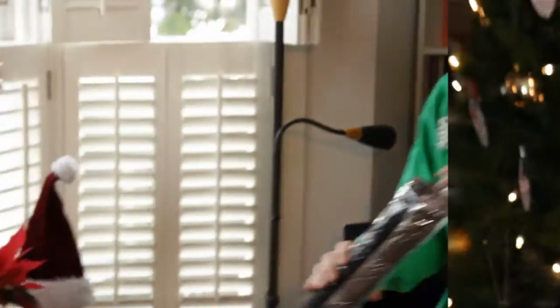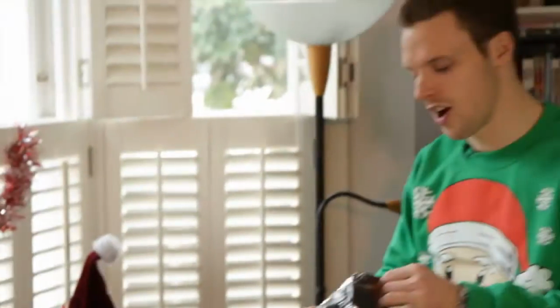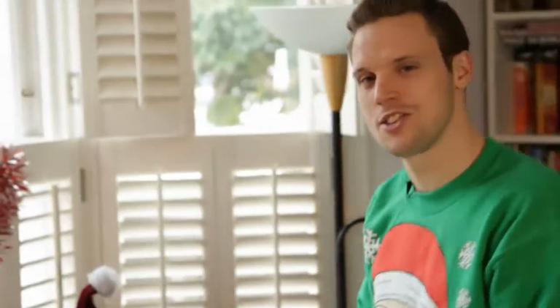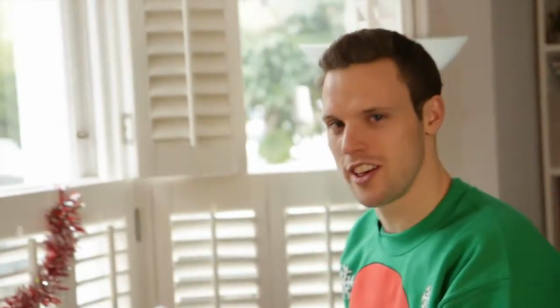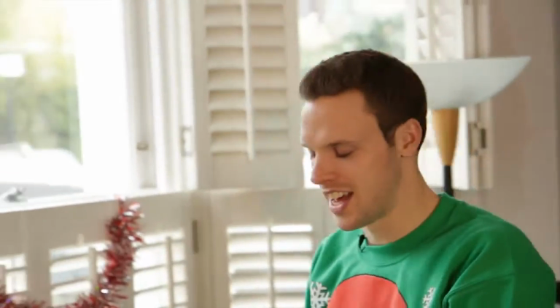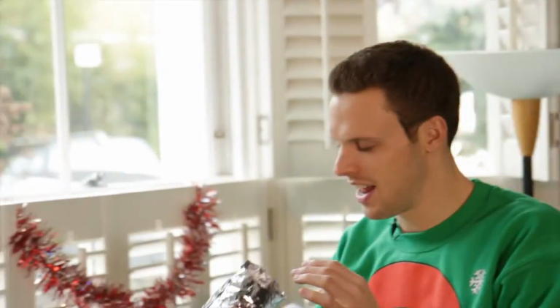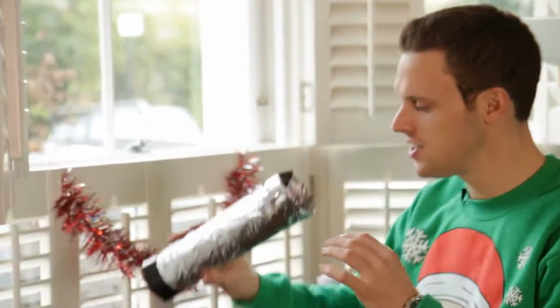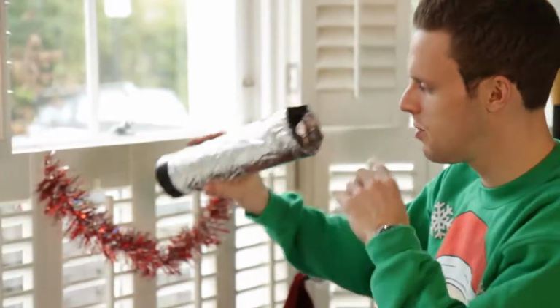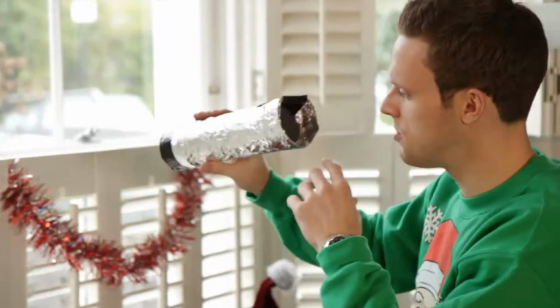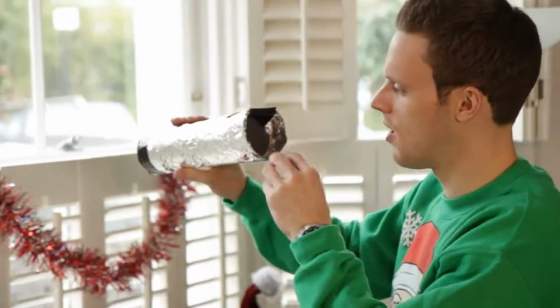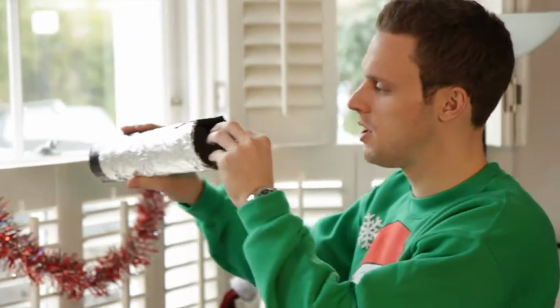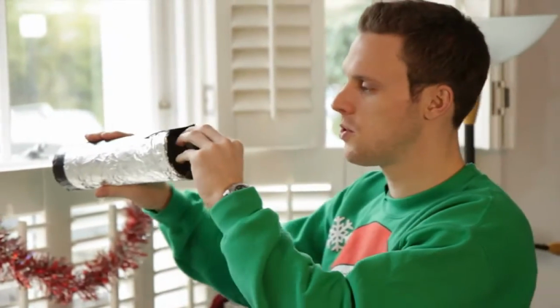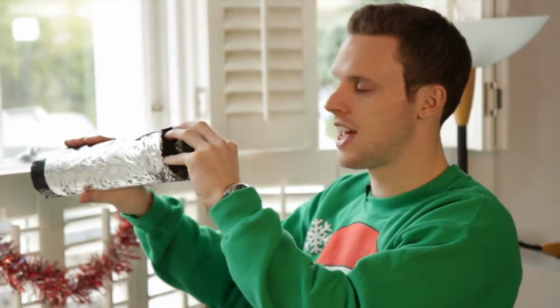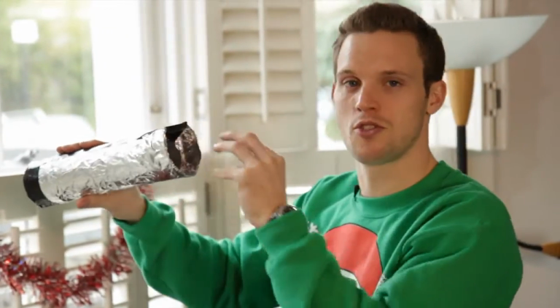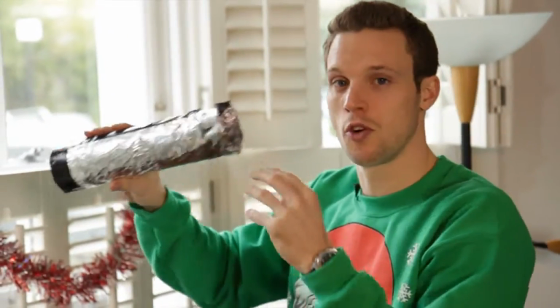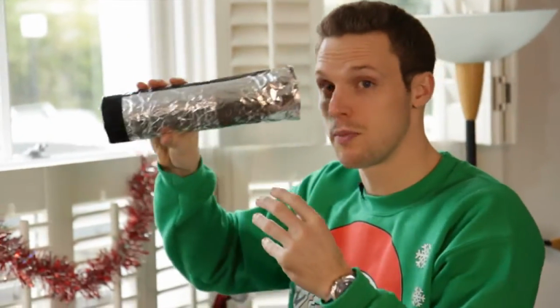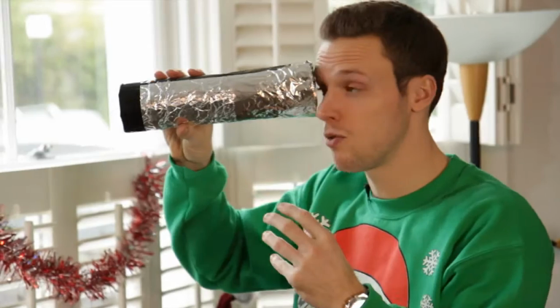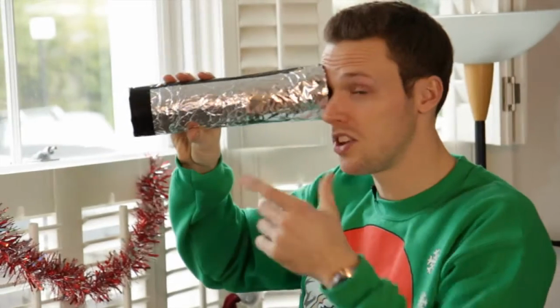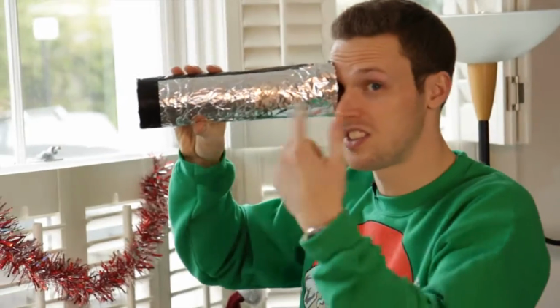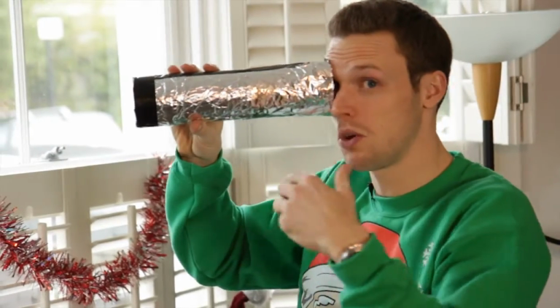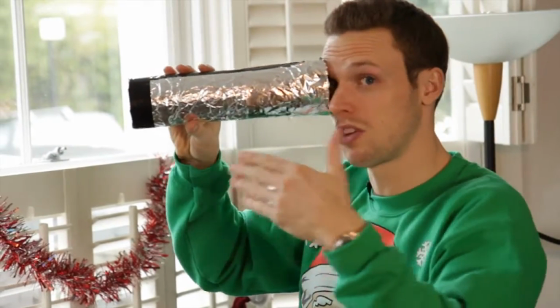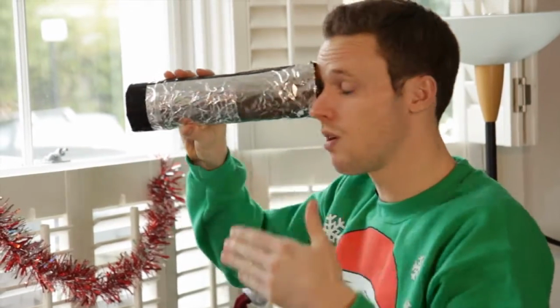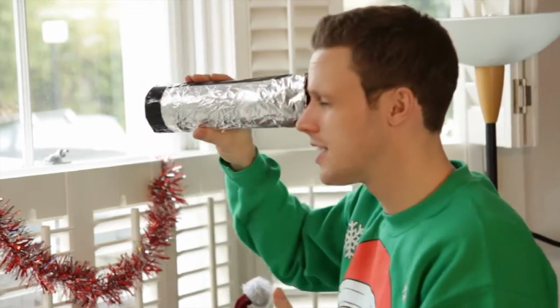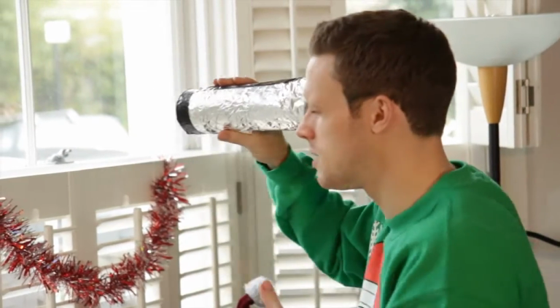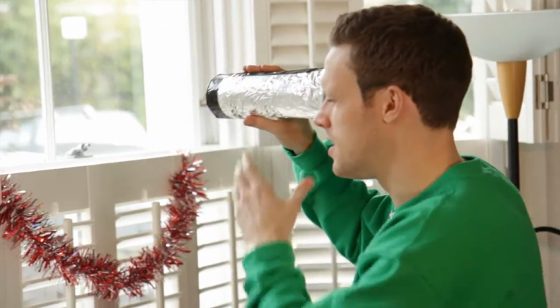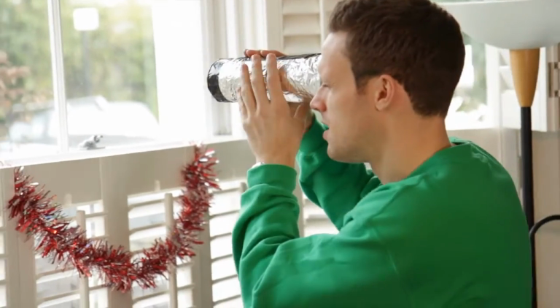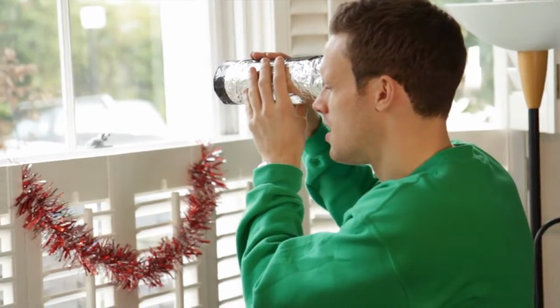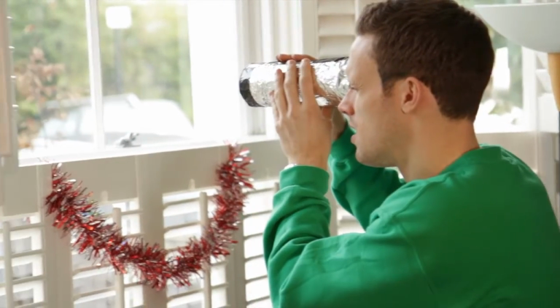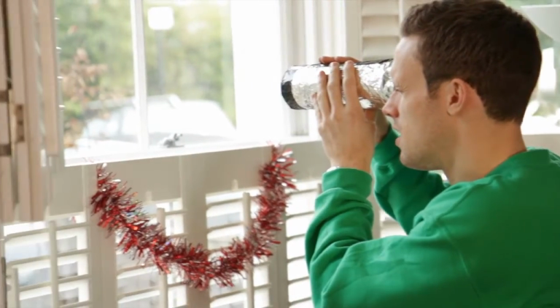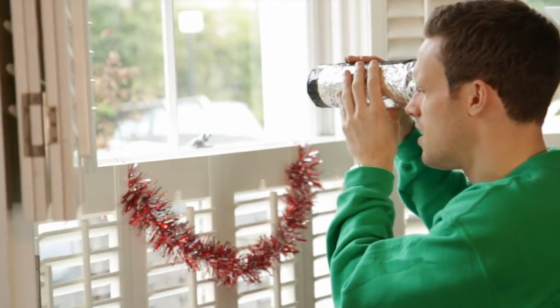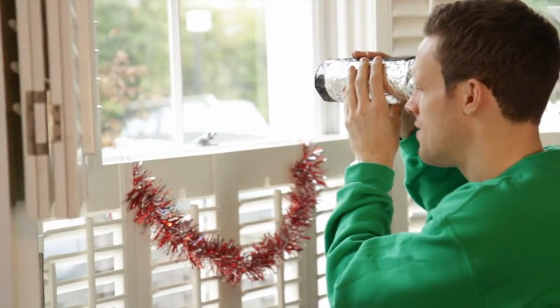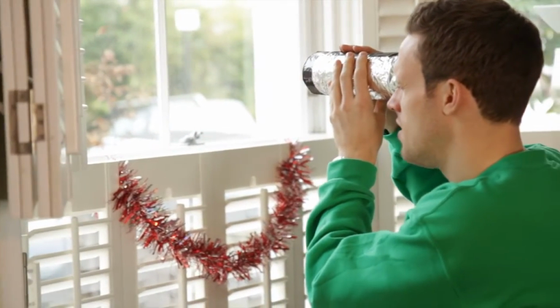Alright, let's try this out. Now you just need to put it up to your eye, but use all this extra foil to make a really good seal so no light seeps in. Have a look.